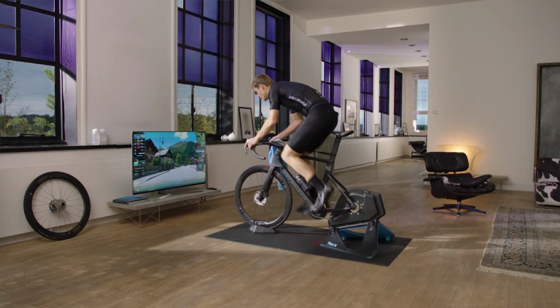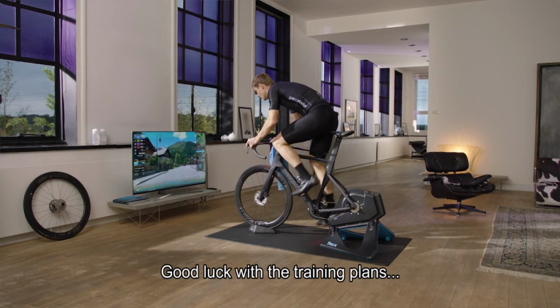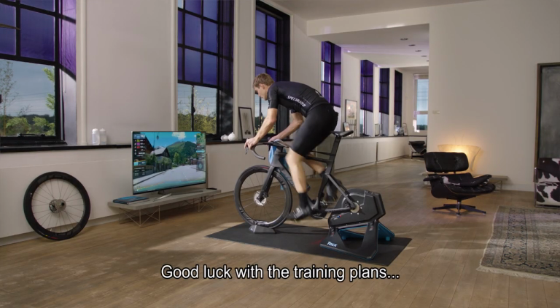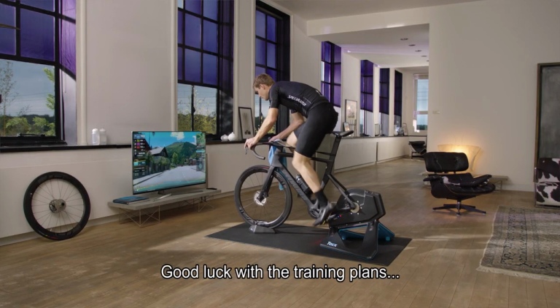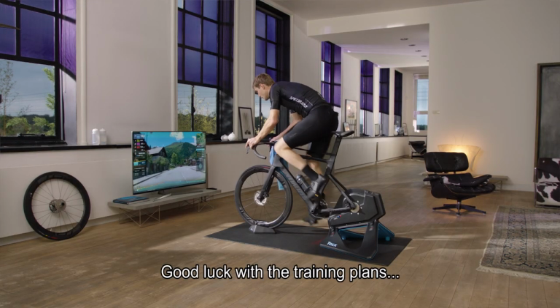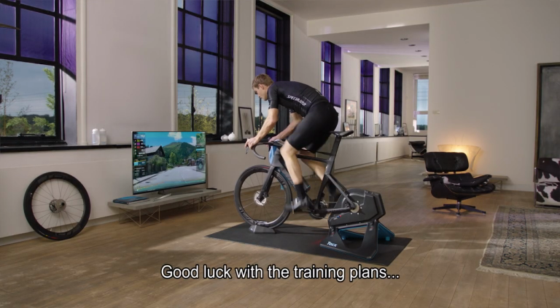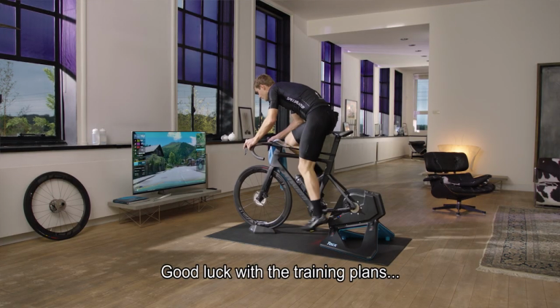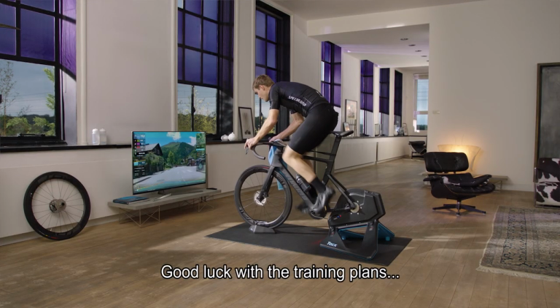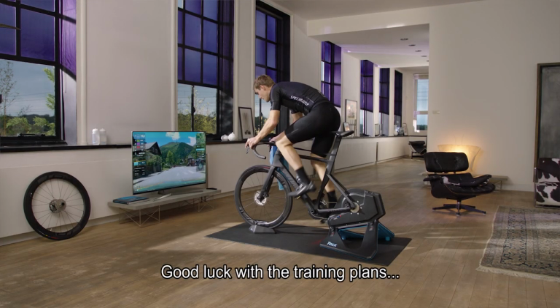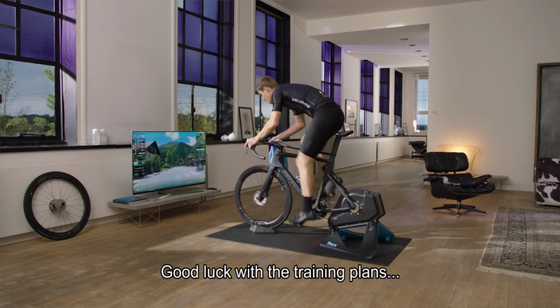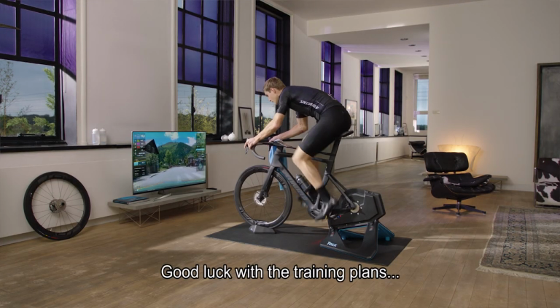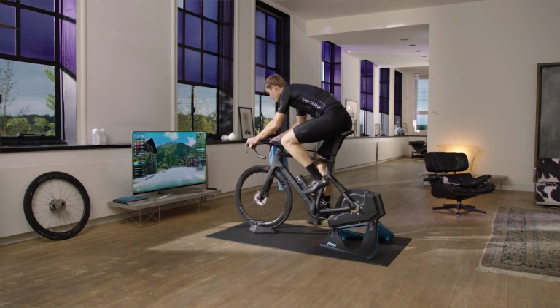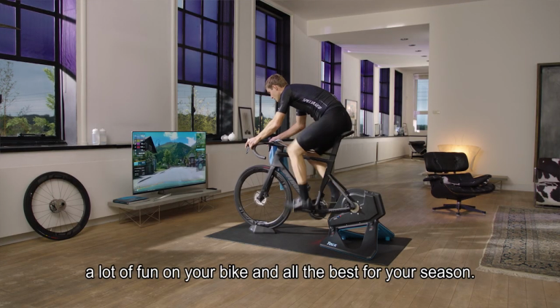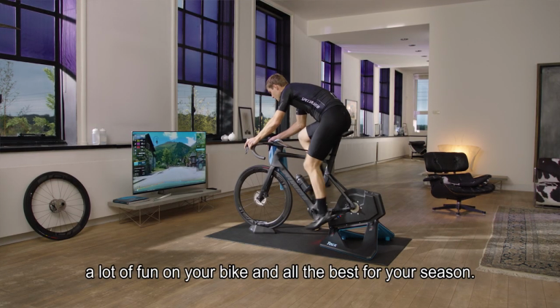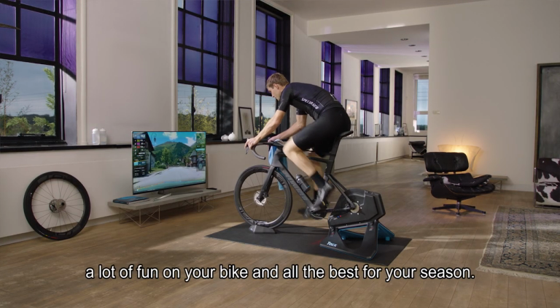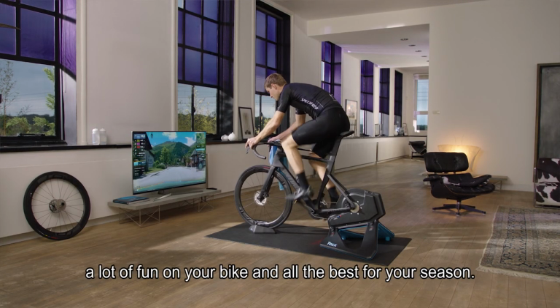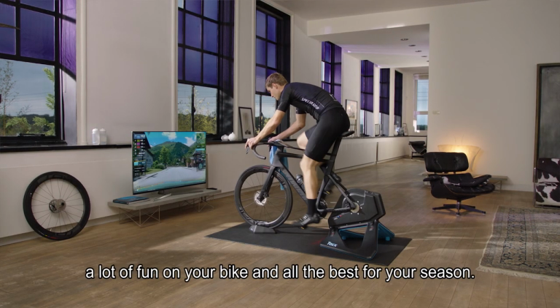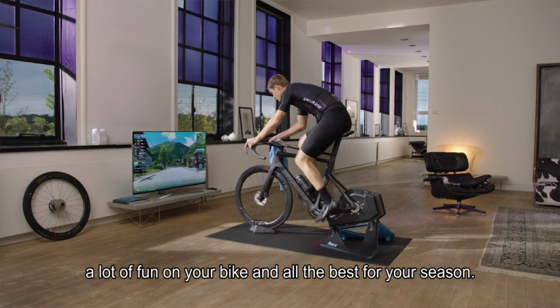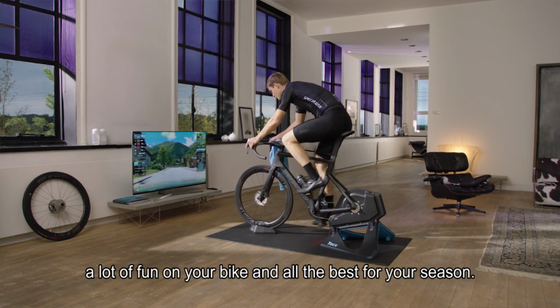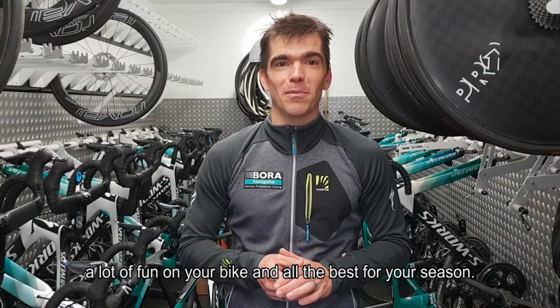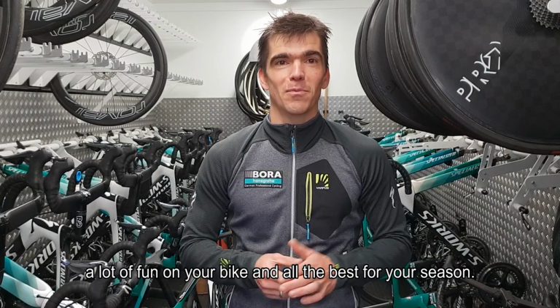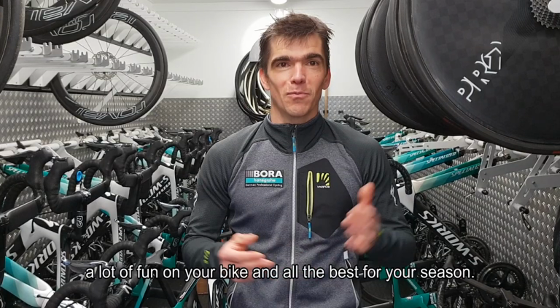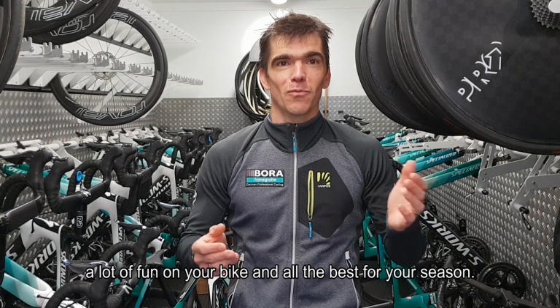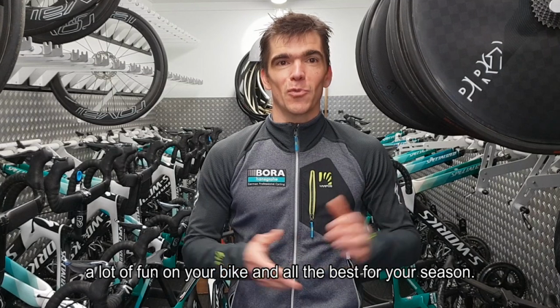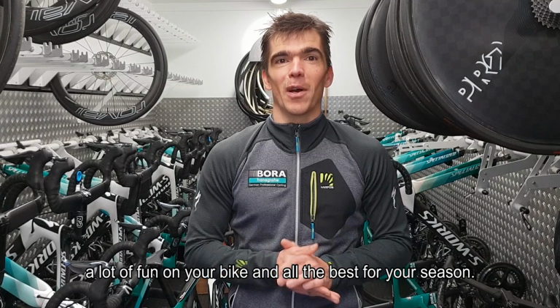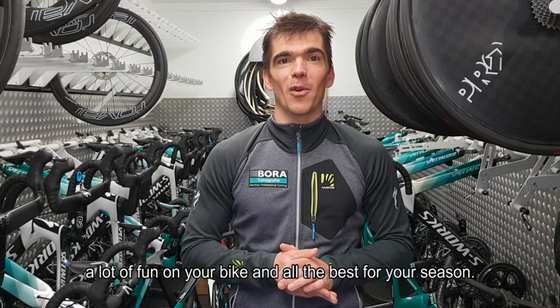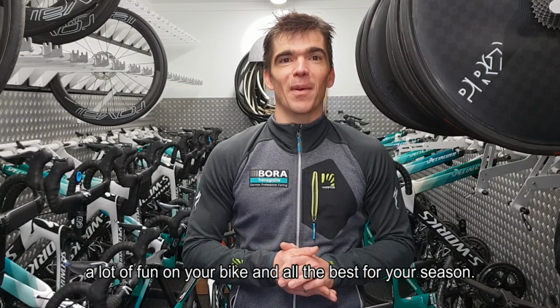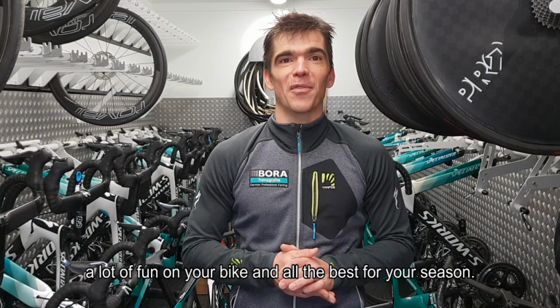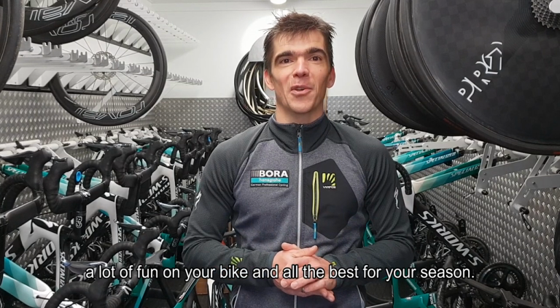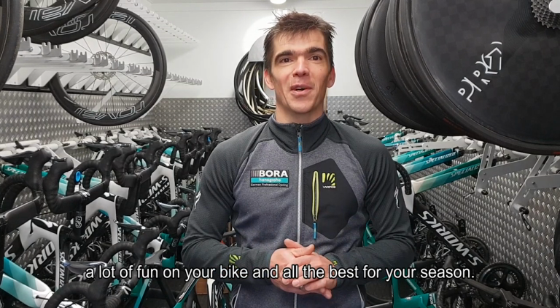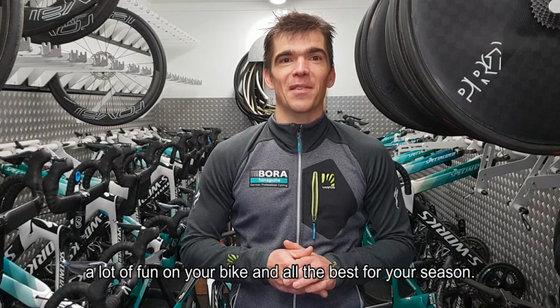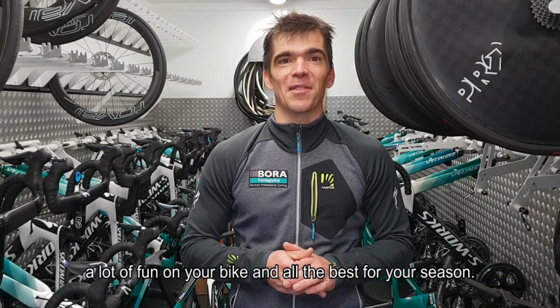Good luck with the training plans, a lot of fun on the bike, and all the best for your season.